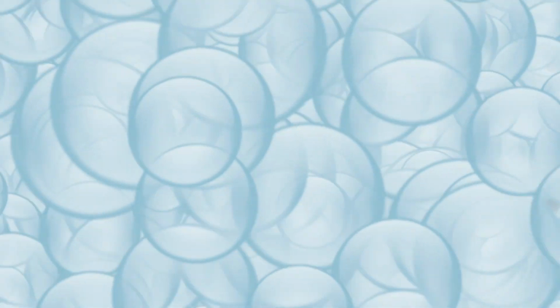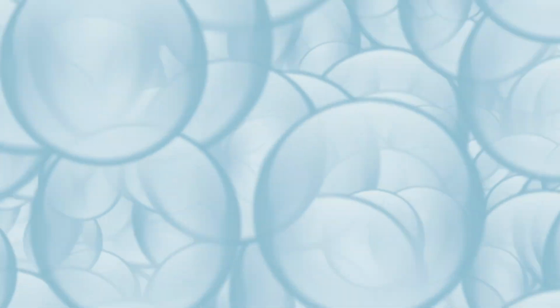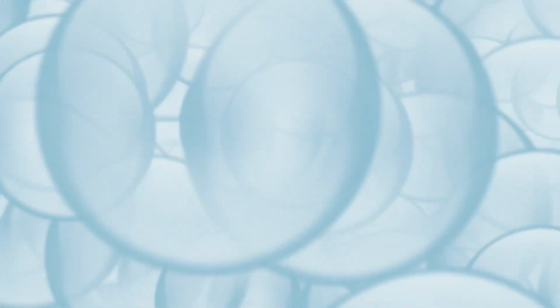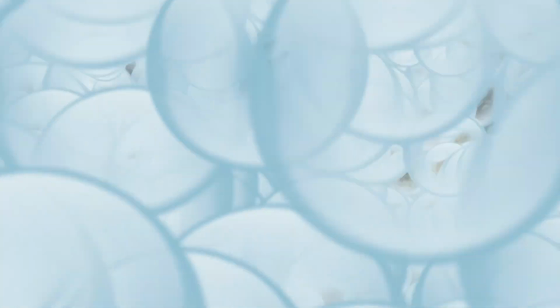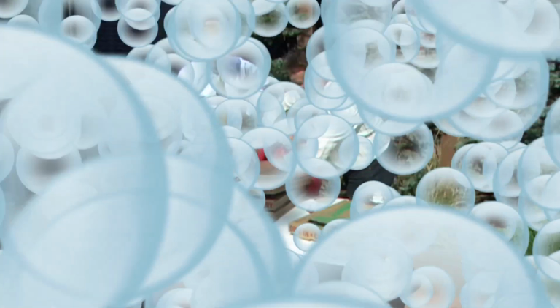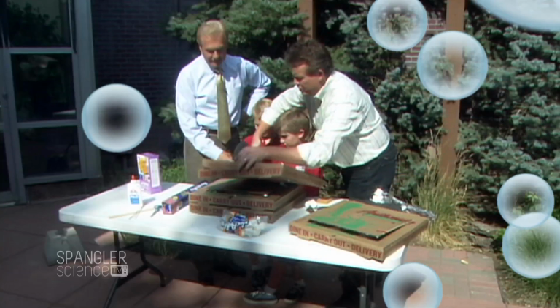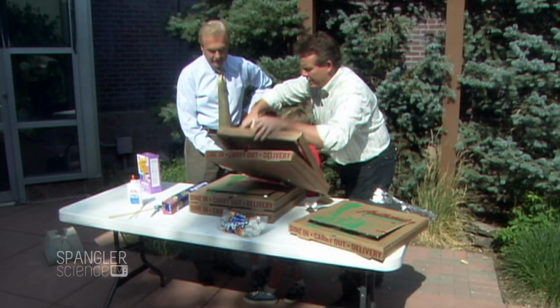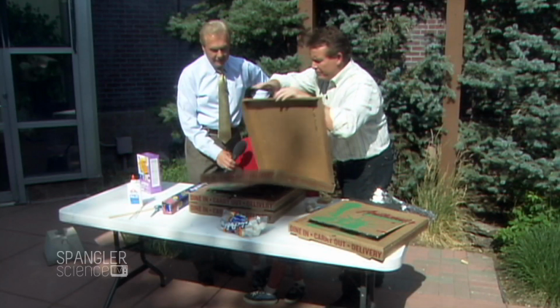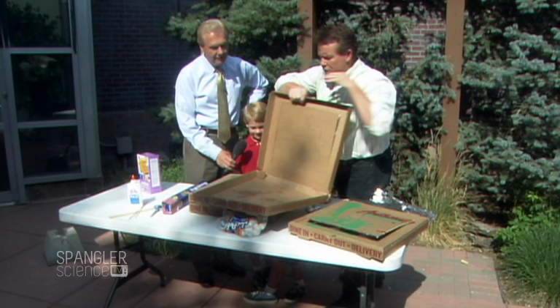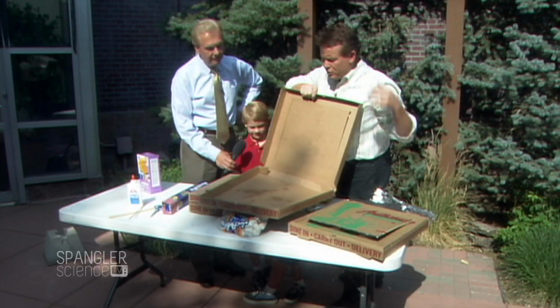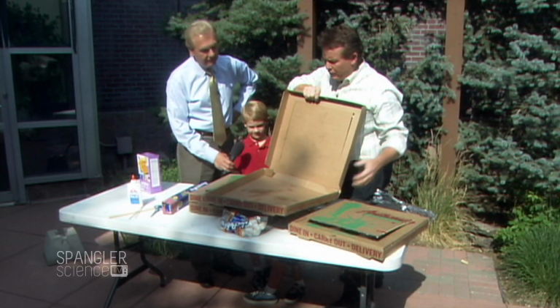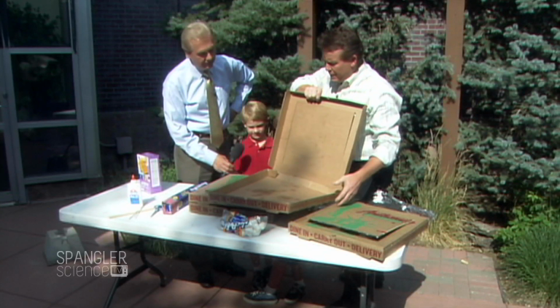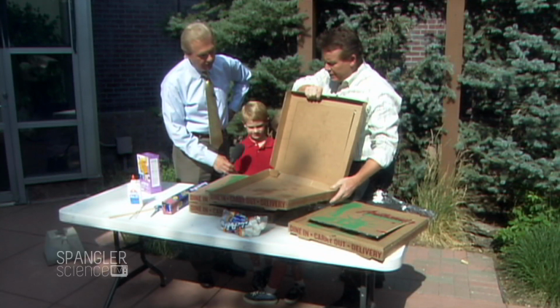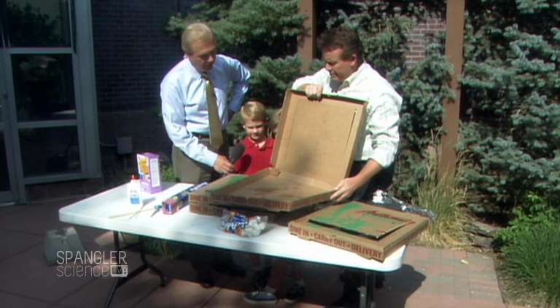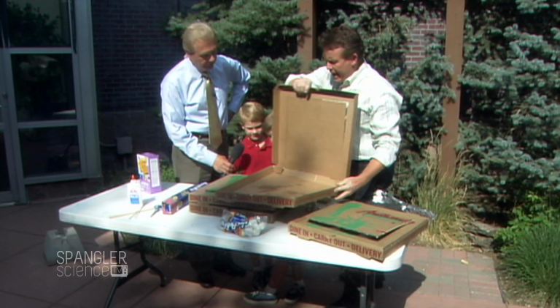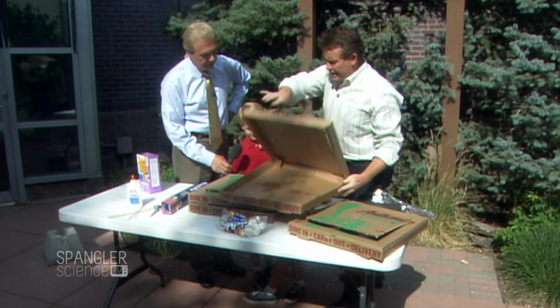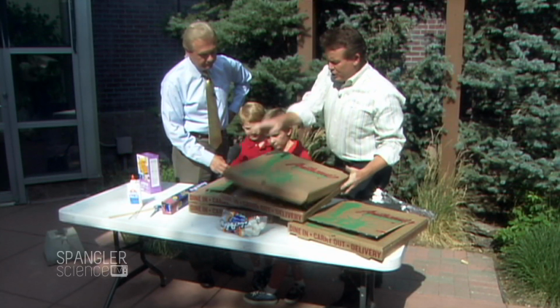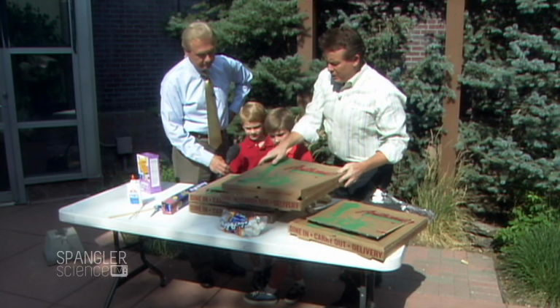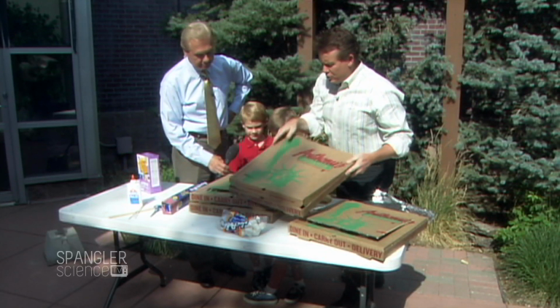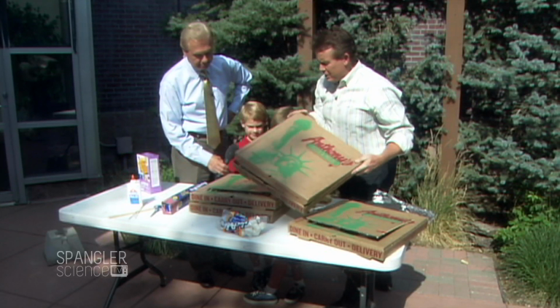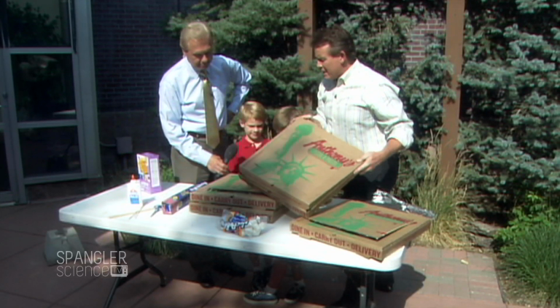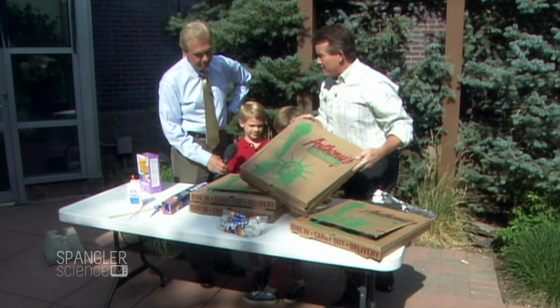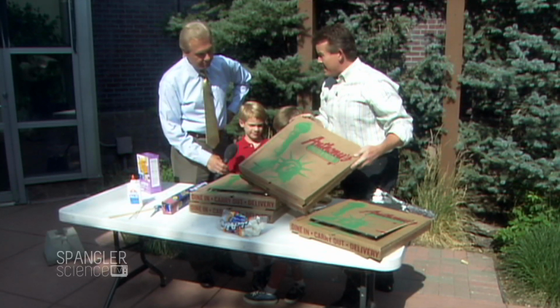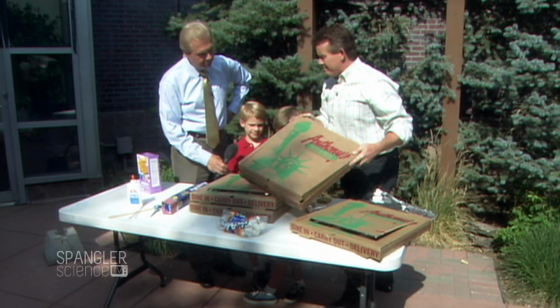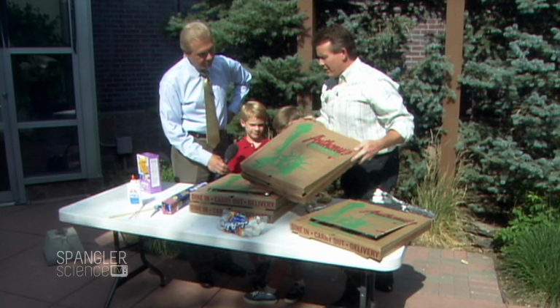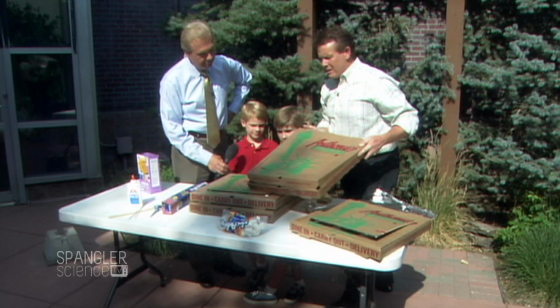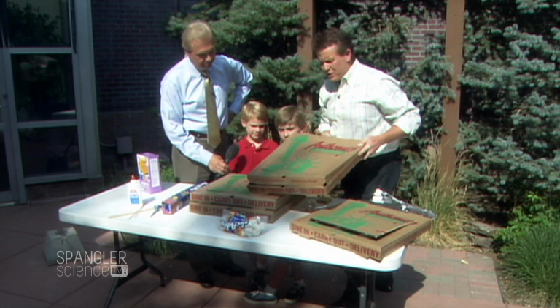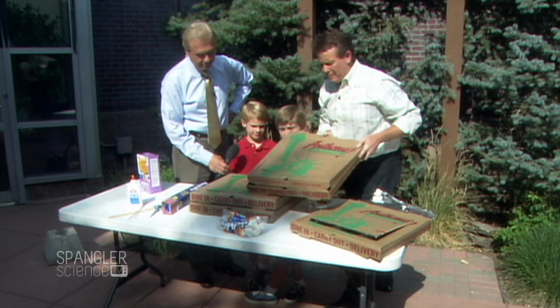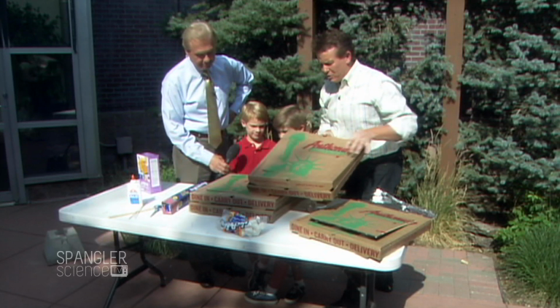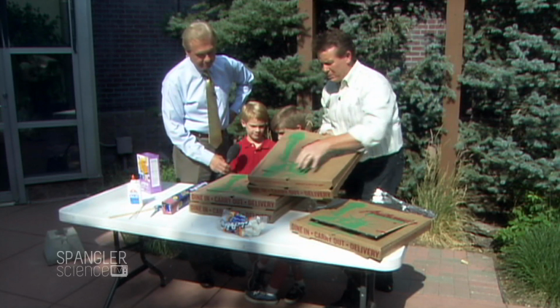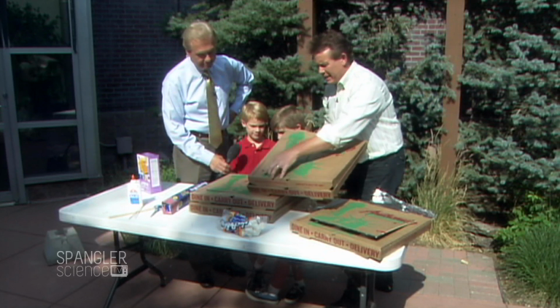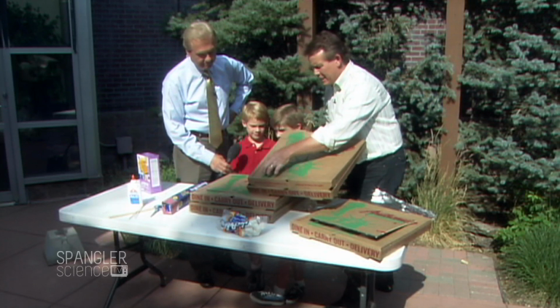So this is it, Mark. So you ready? So you get yourself a pizza. And this one, as you can see, has been eaten. So the steps go something like this.